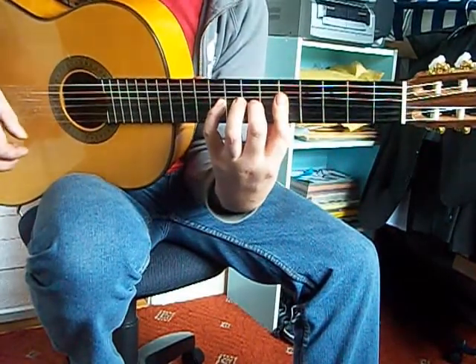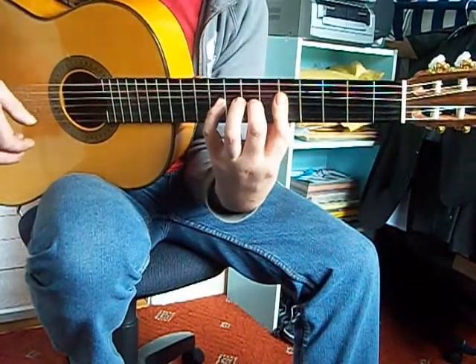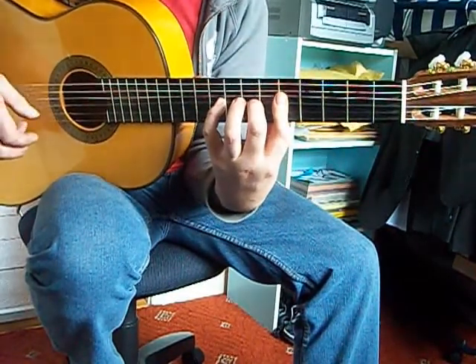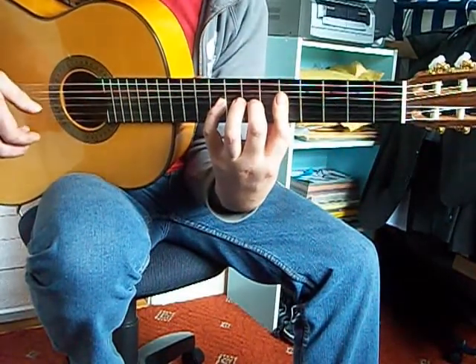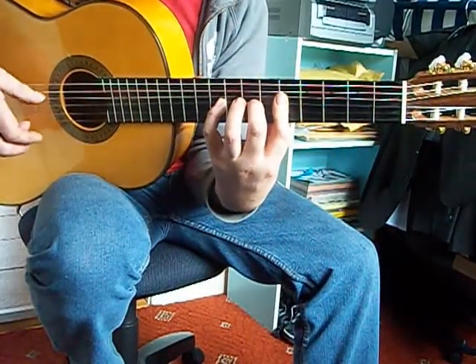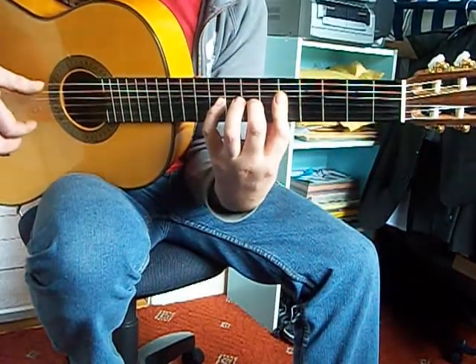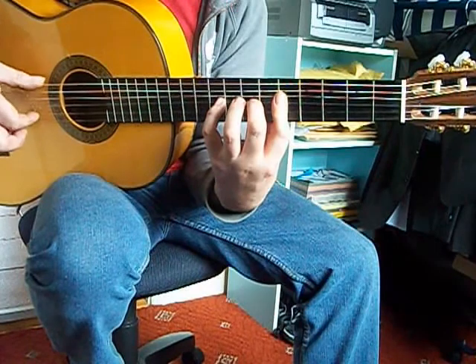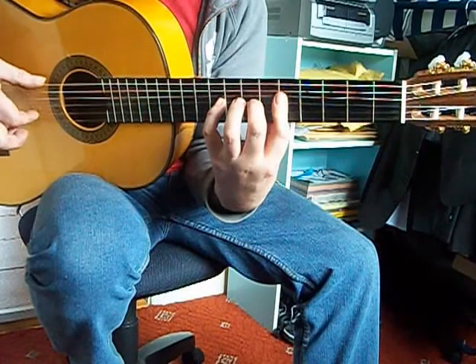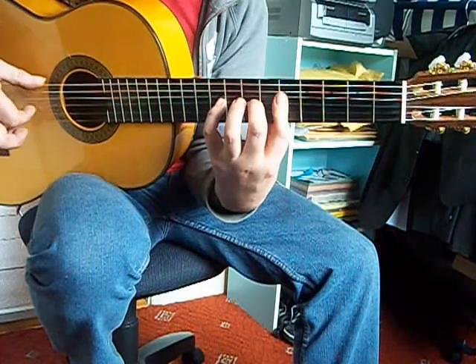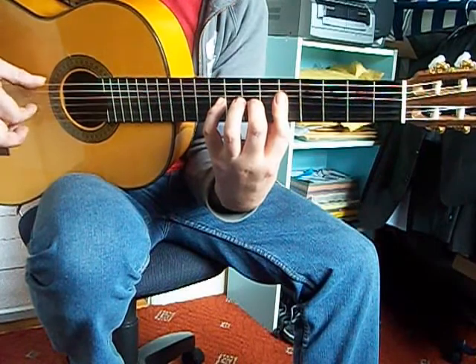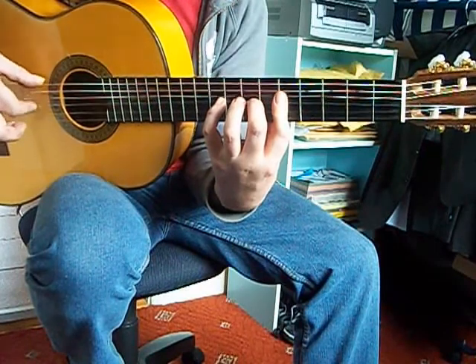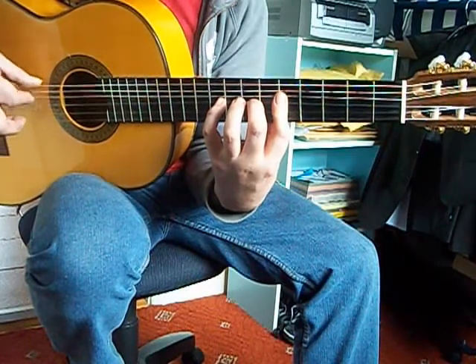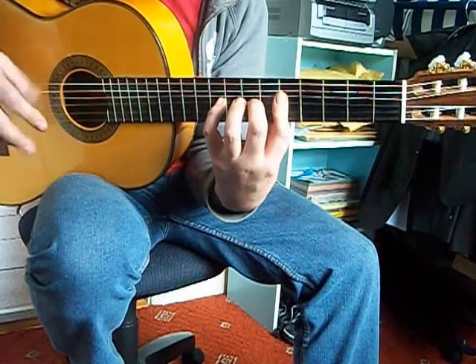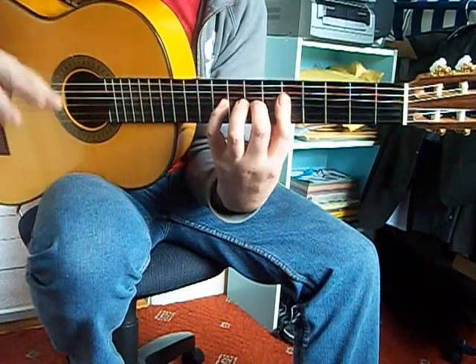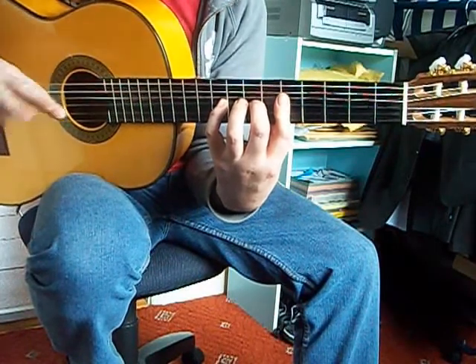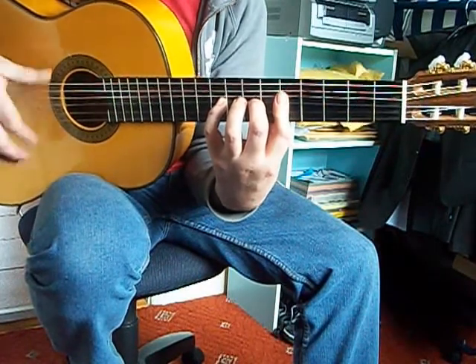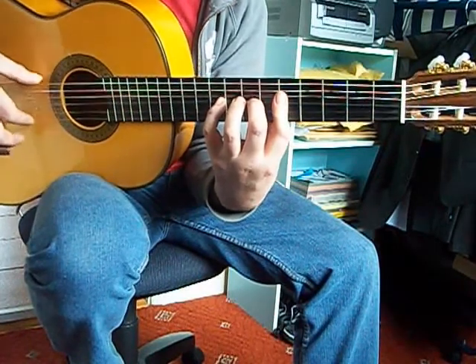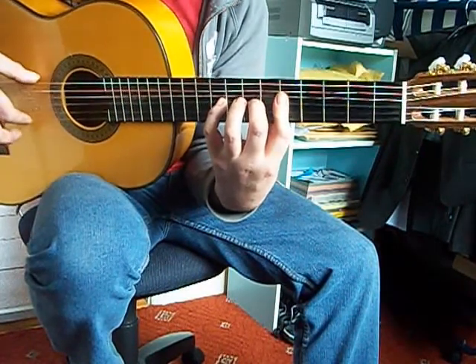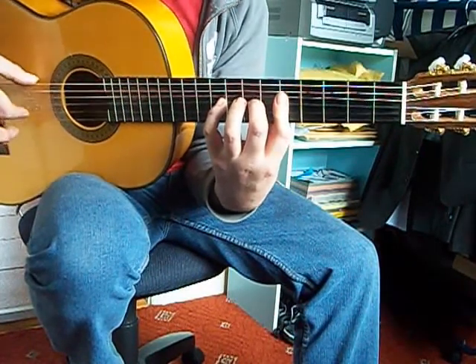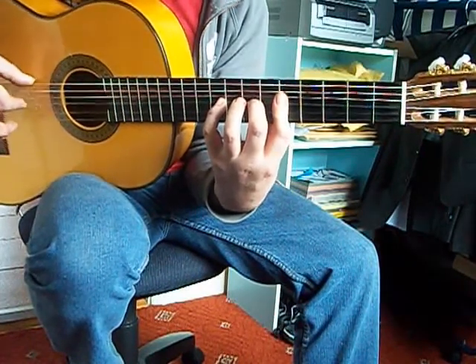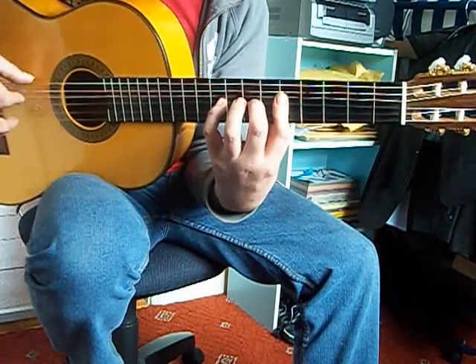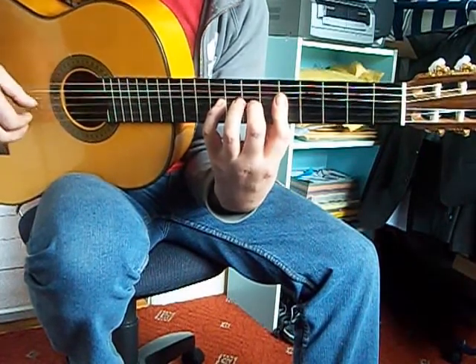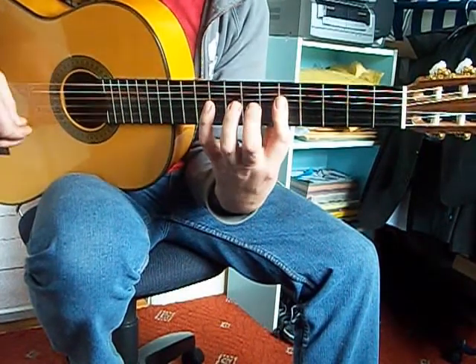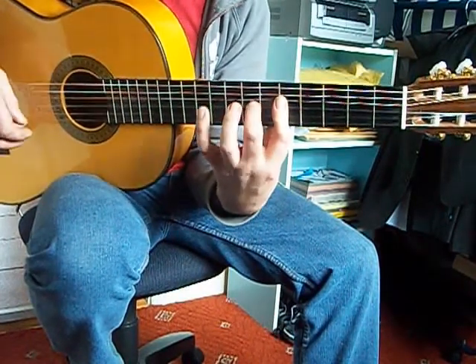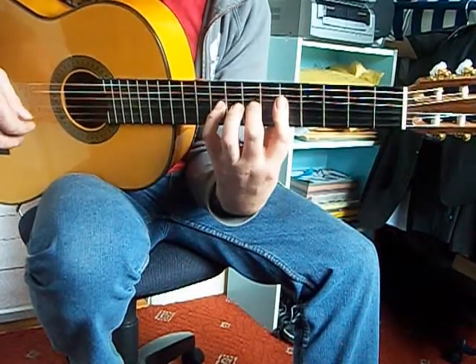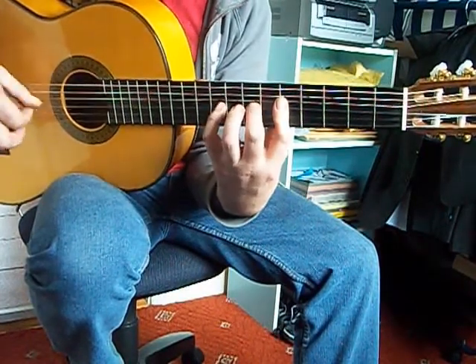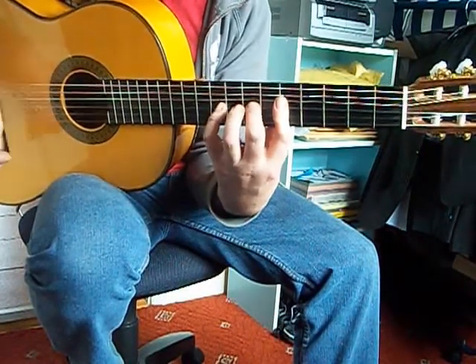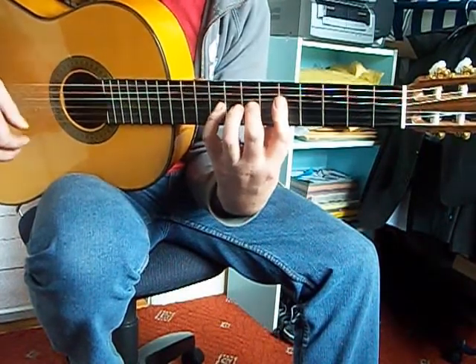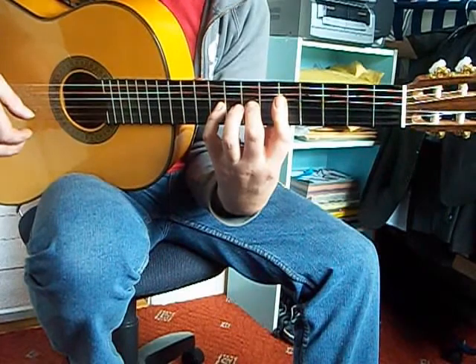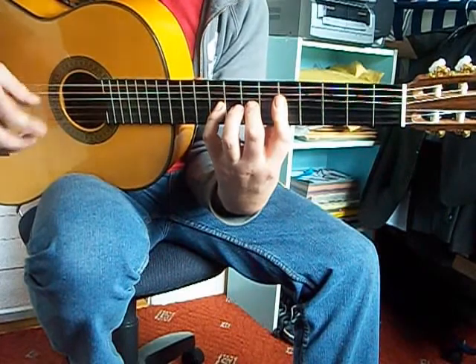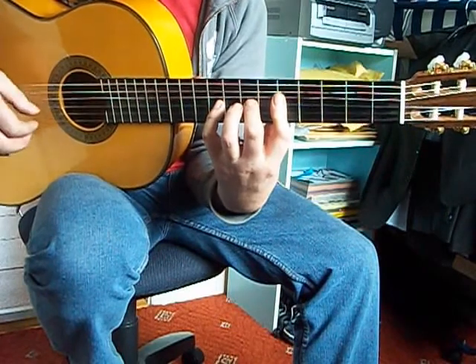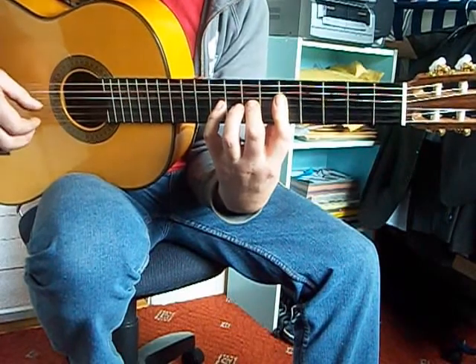So you have an E, E, E — three E's, the same pitch. Then the pull-offs.